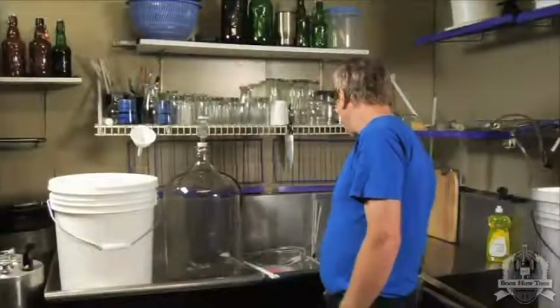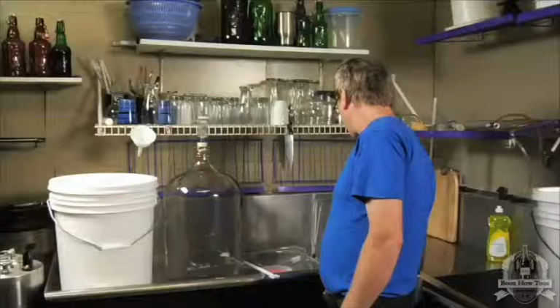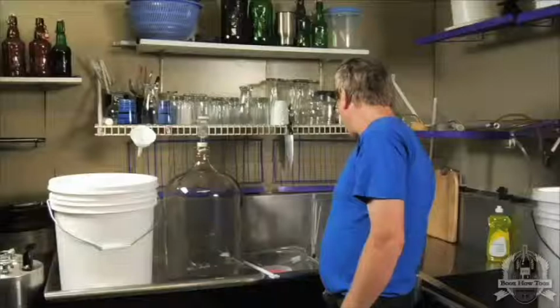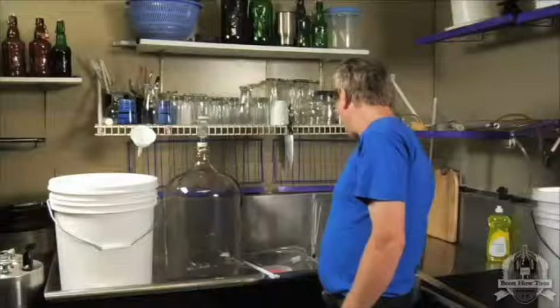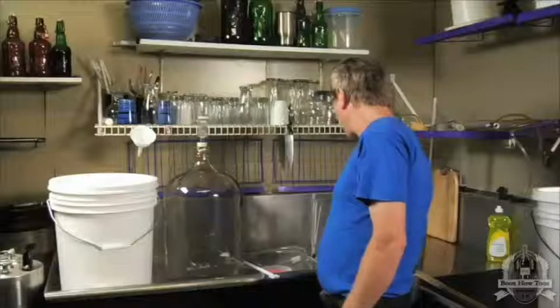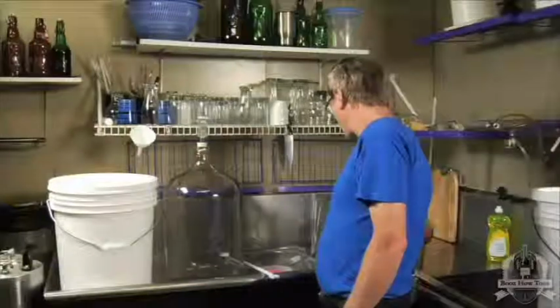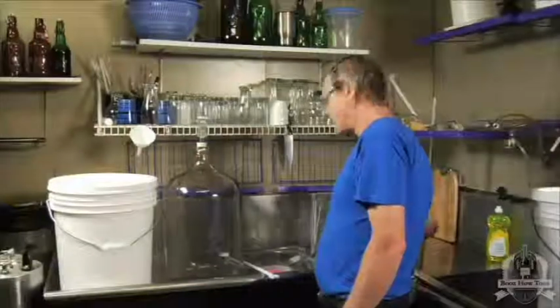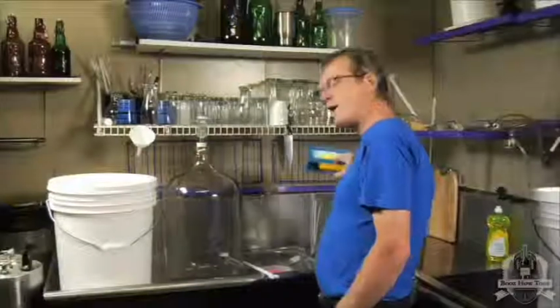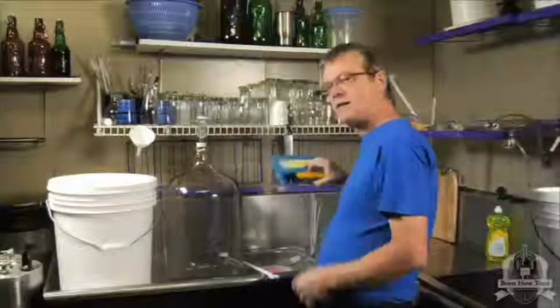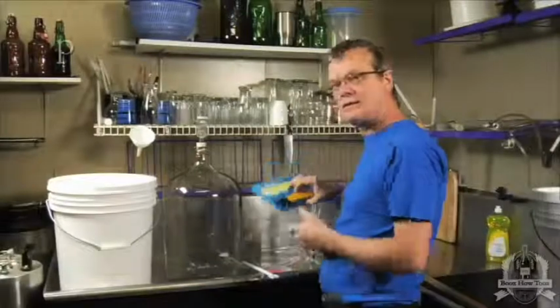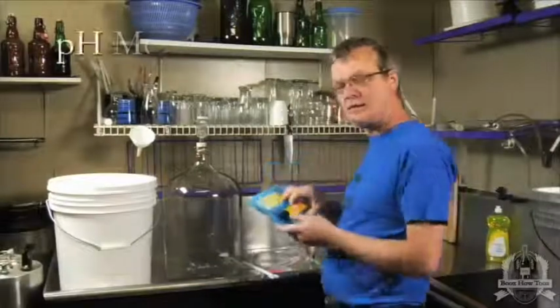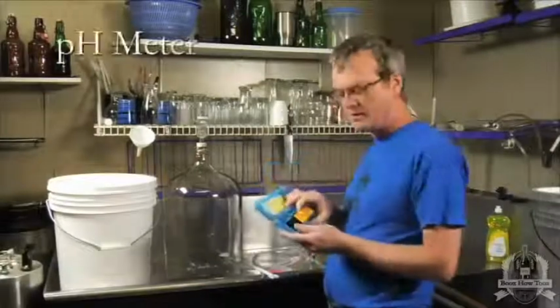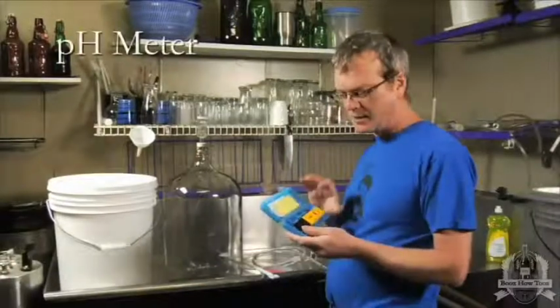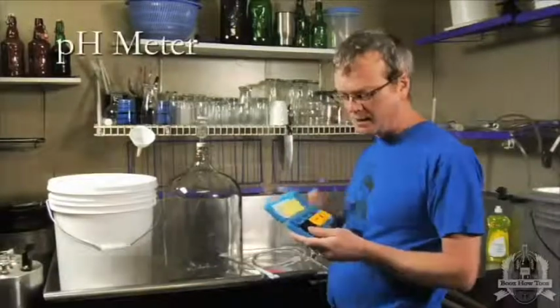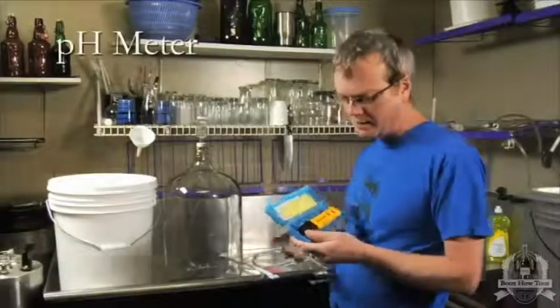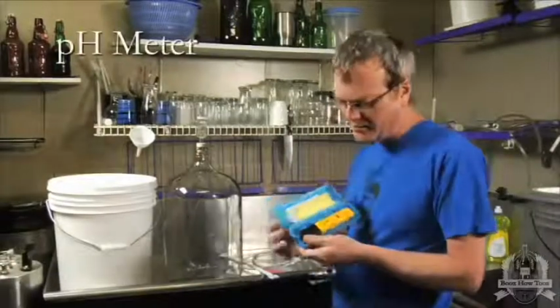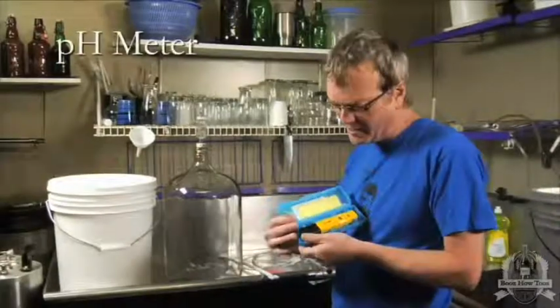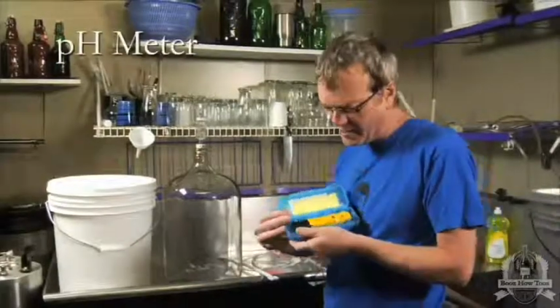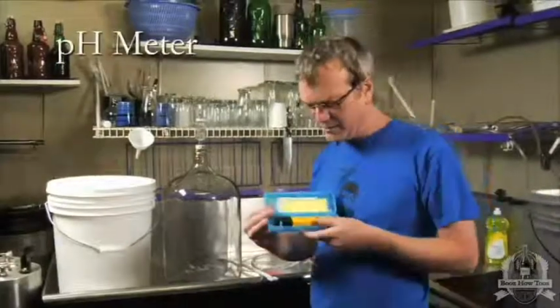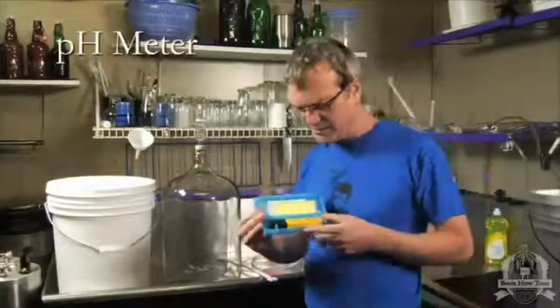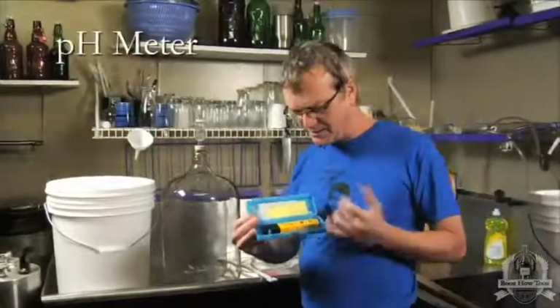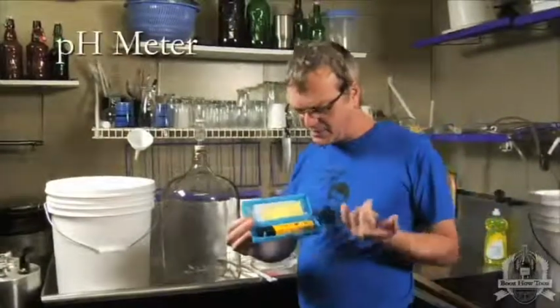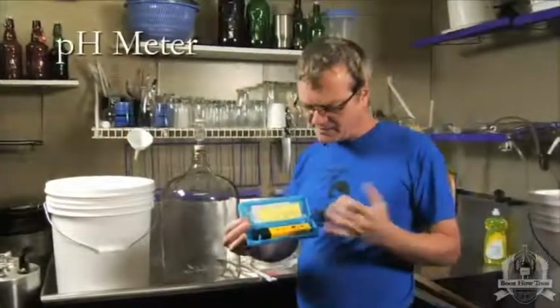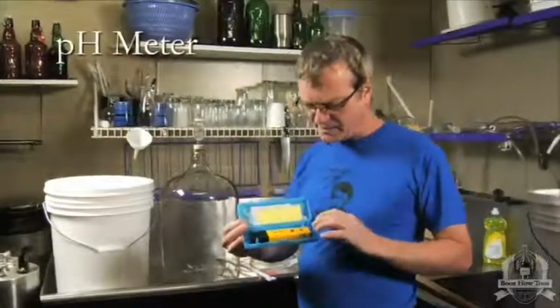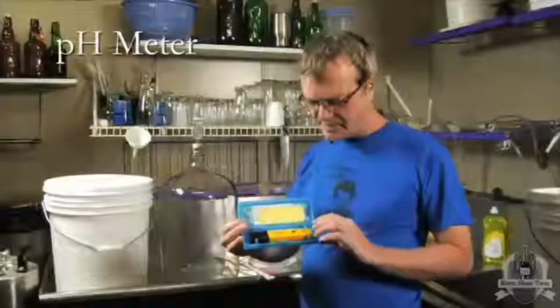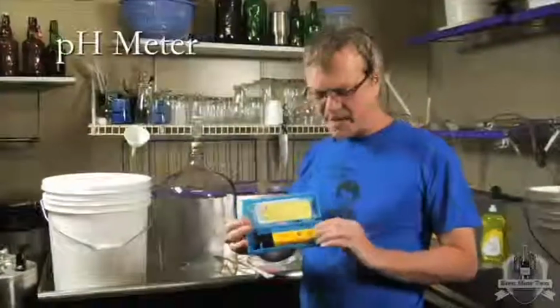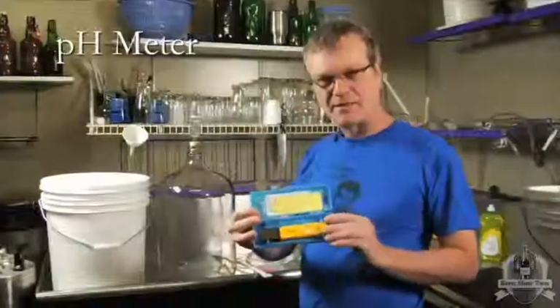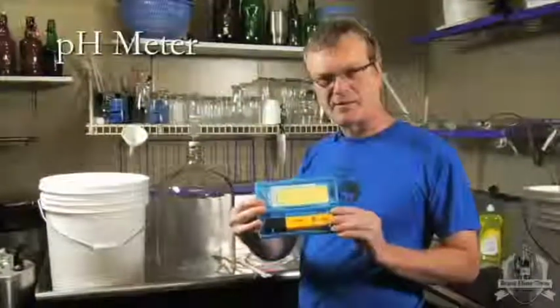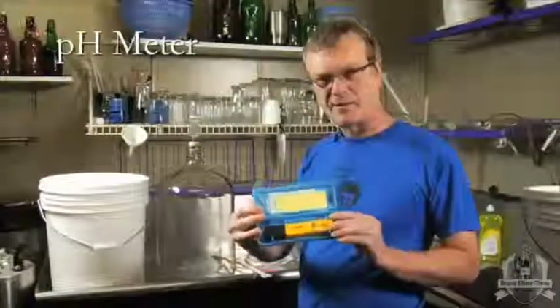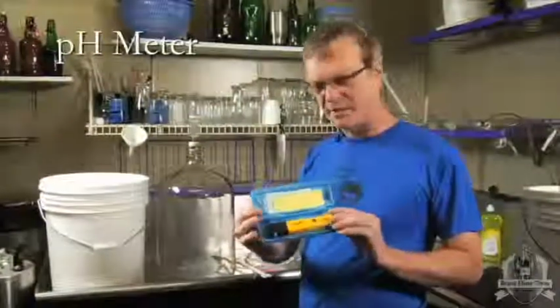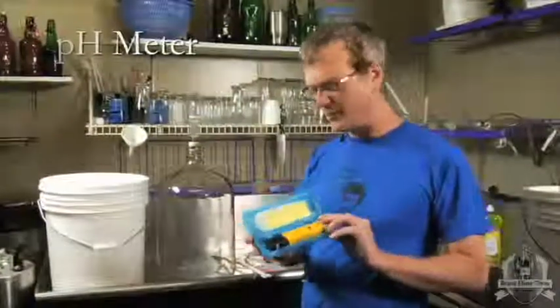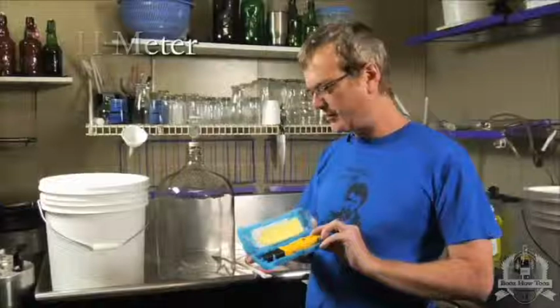This is a little more advanced. You may not need this, but it's nice to have — it's a pH meter.